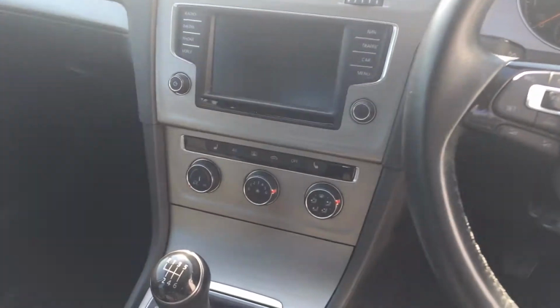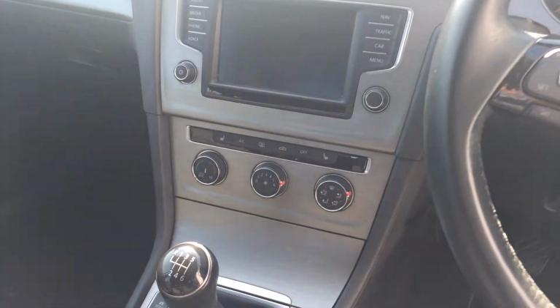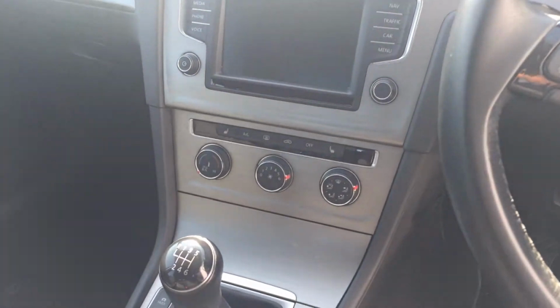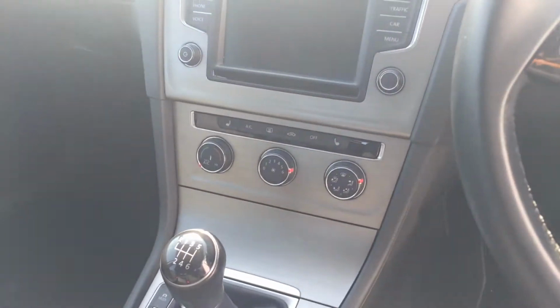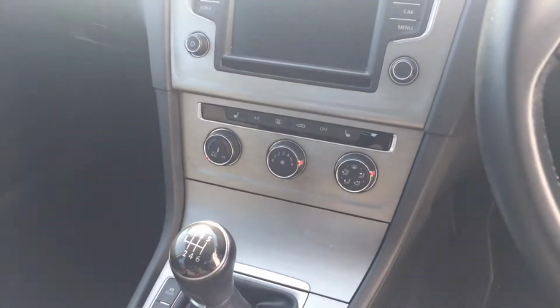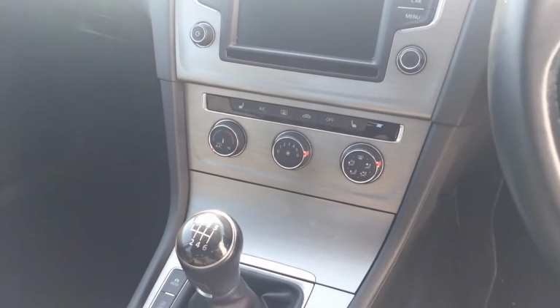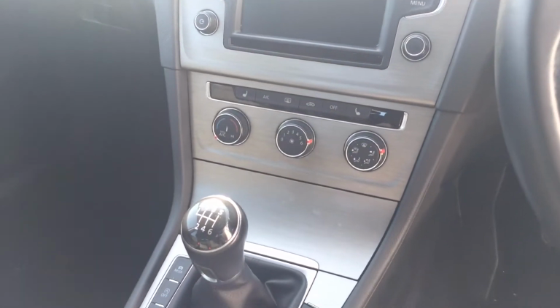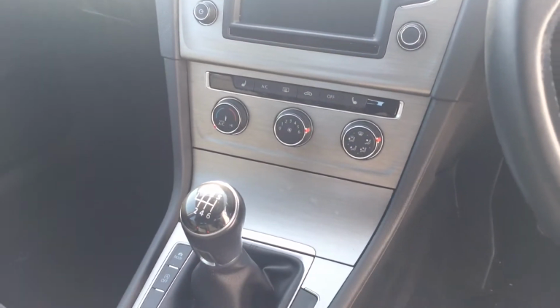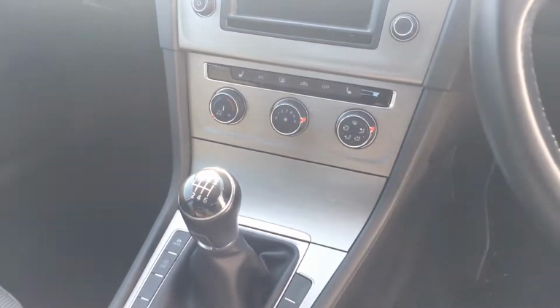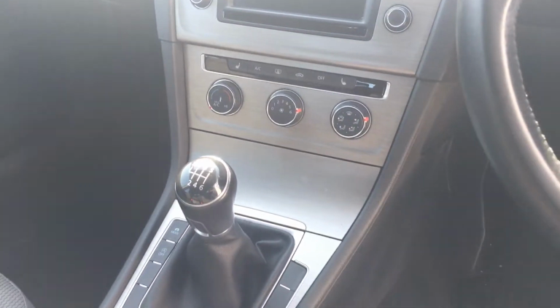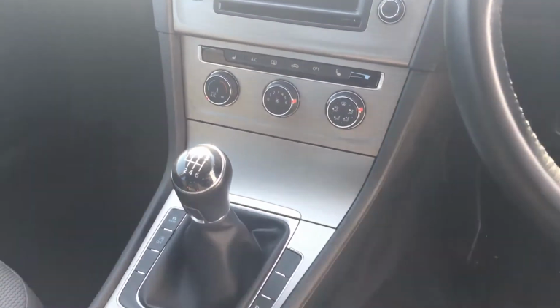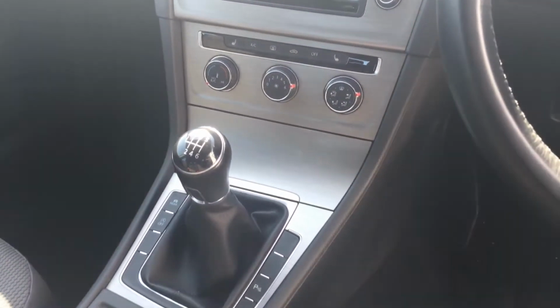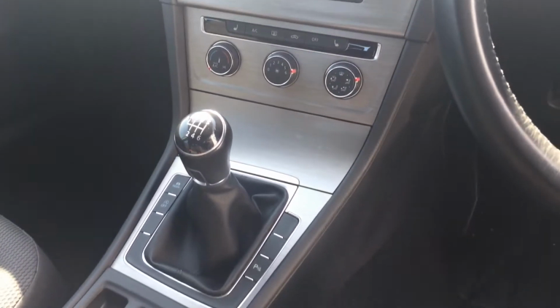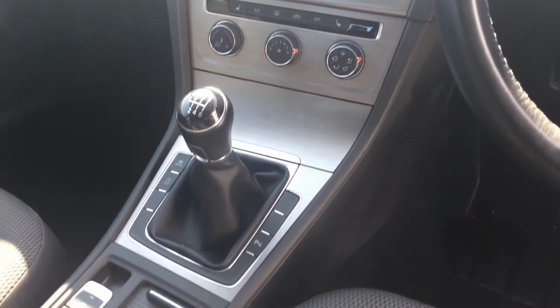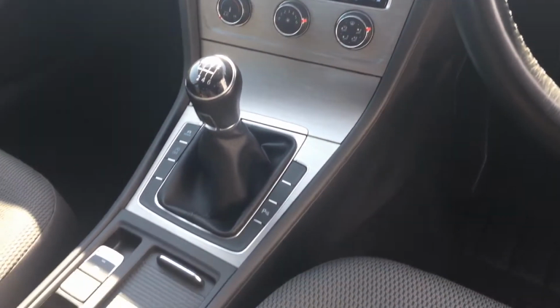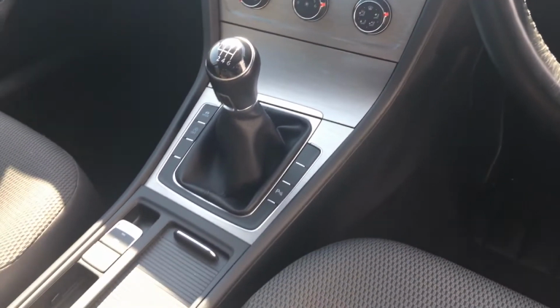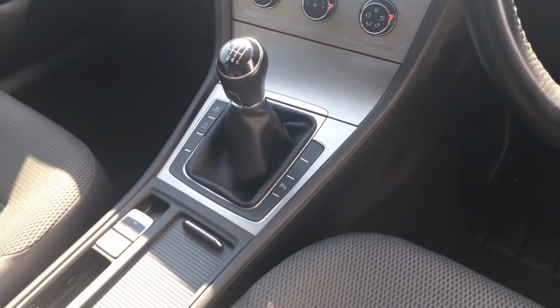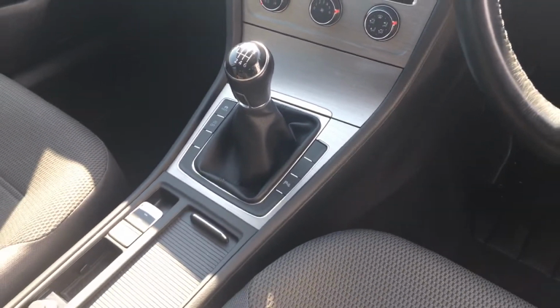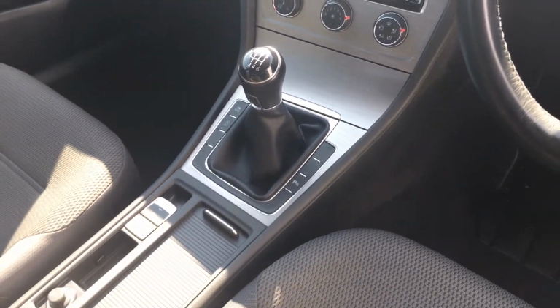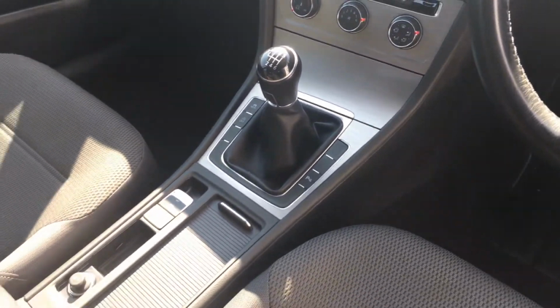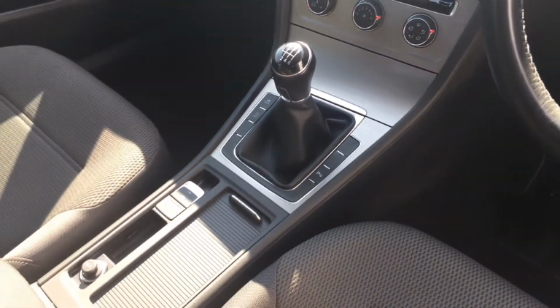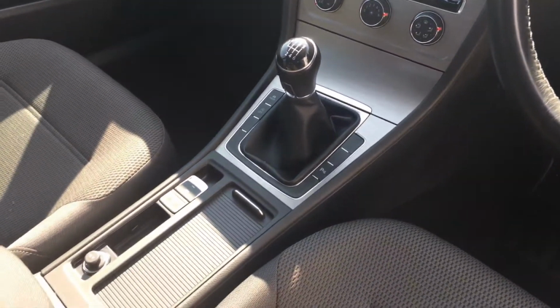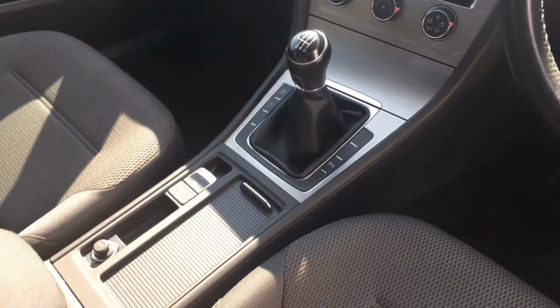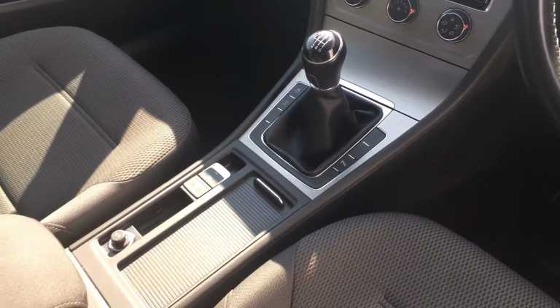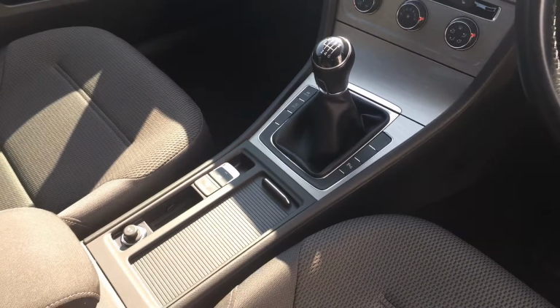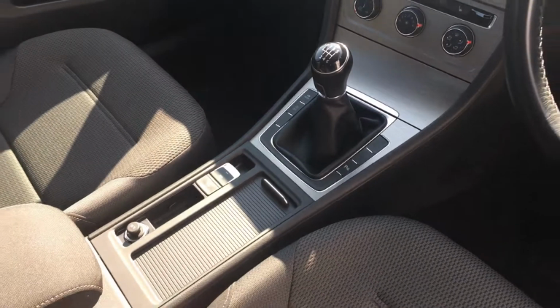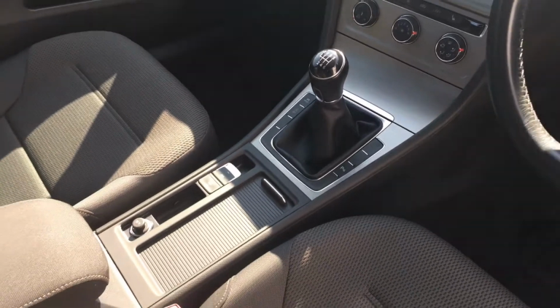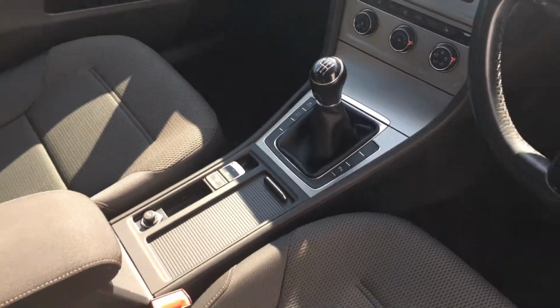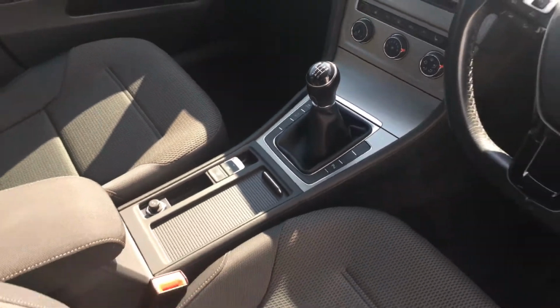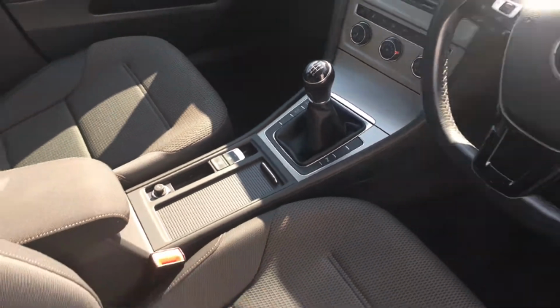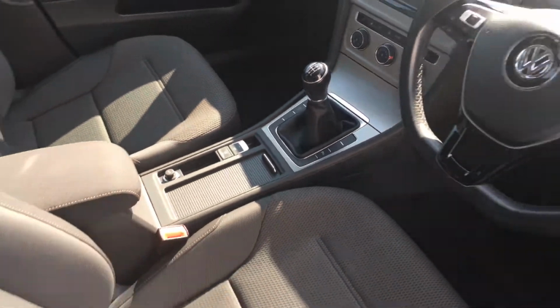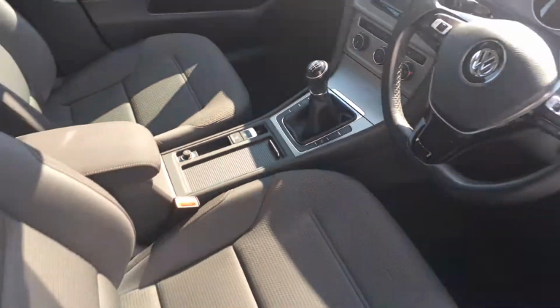We also have sat nav, heated seats, air conditioning, a six speed manual gearbox, and so the list does go on.